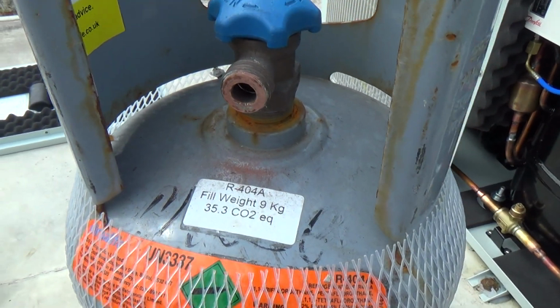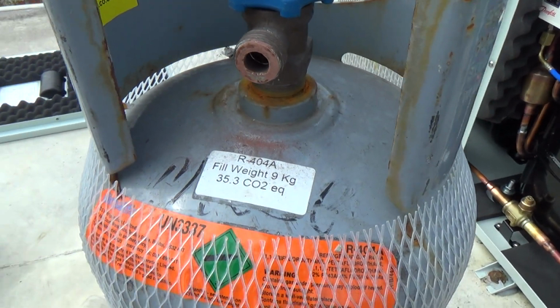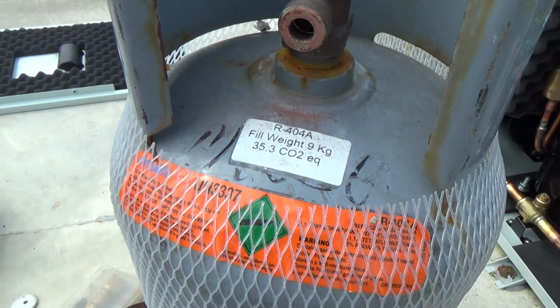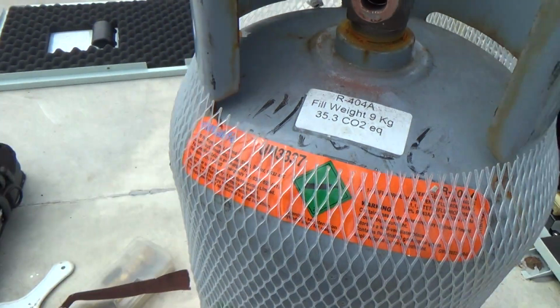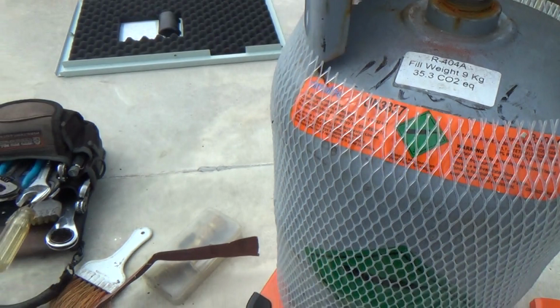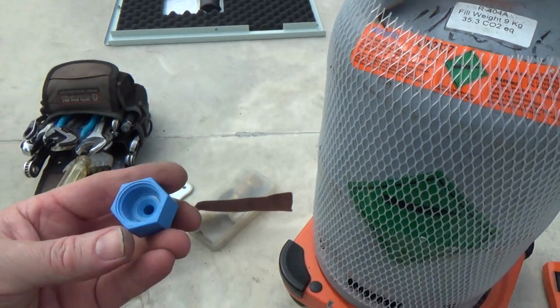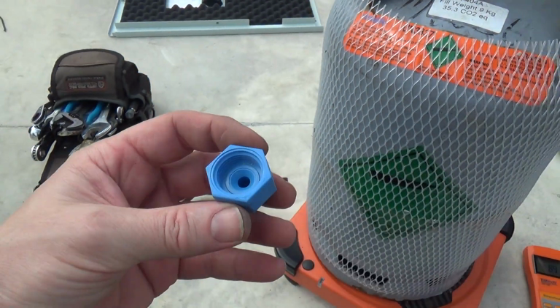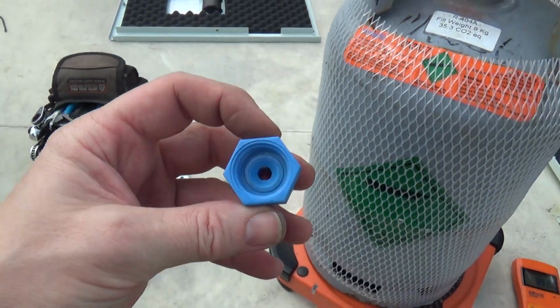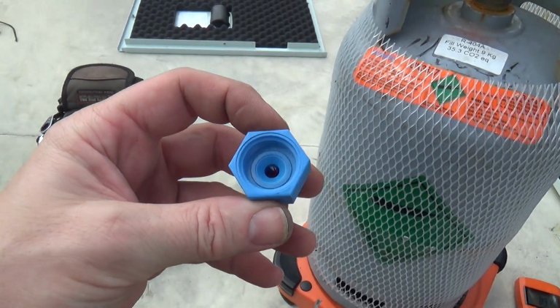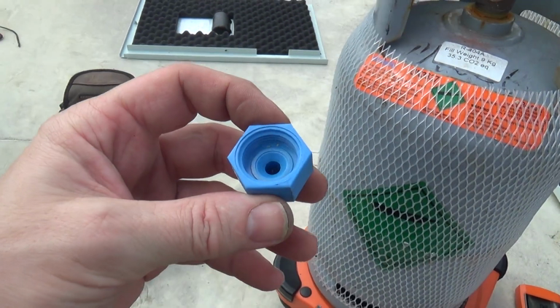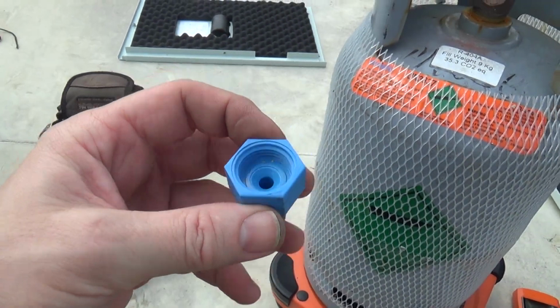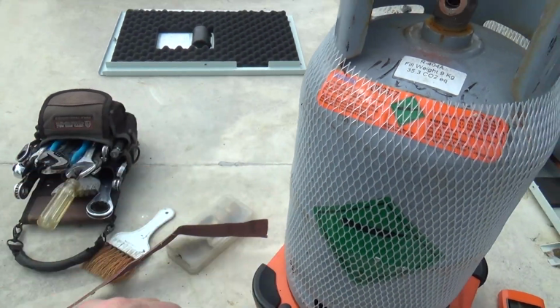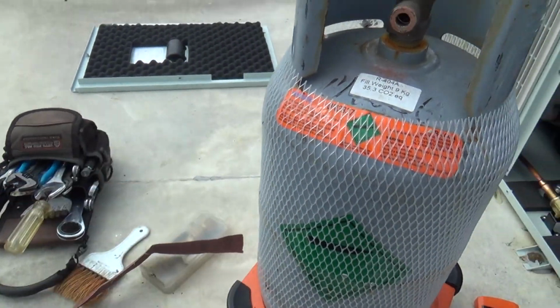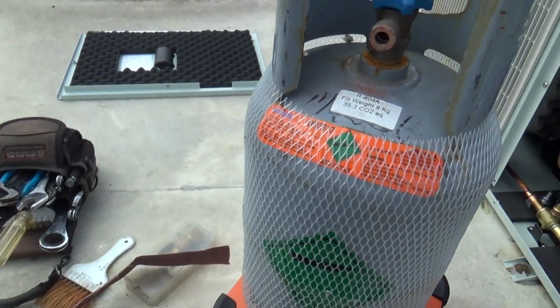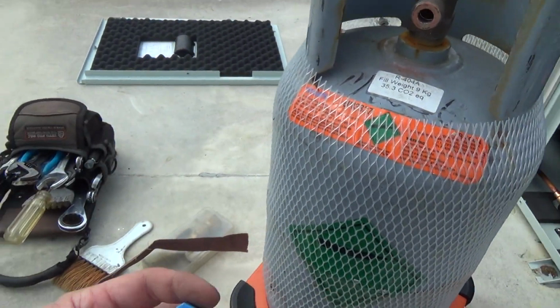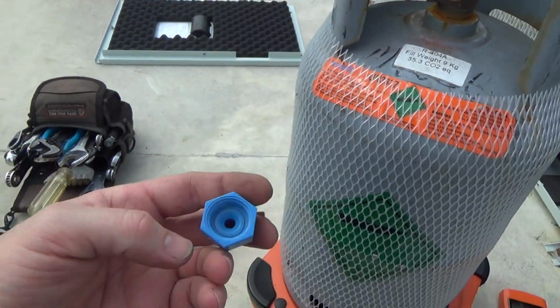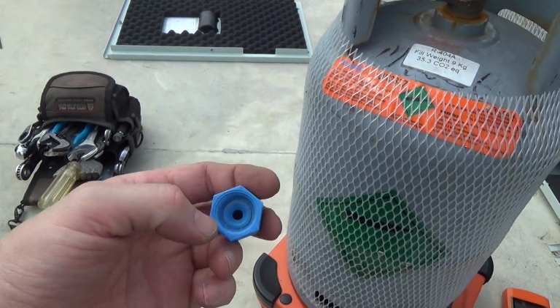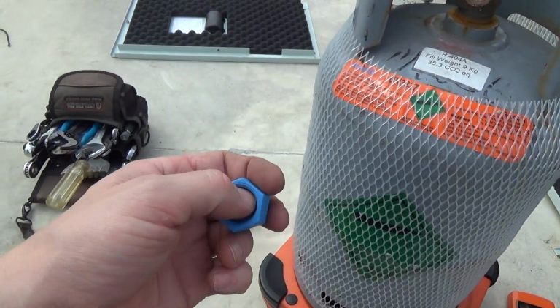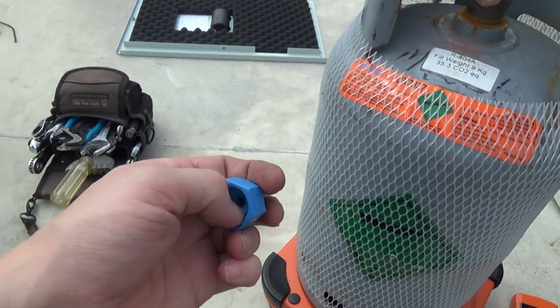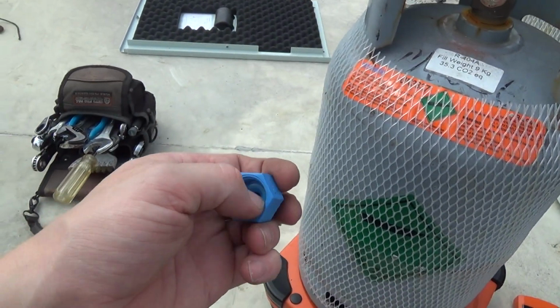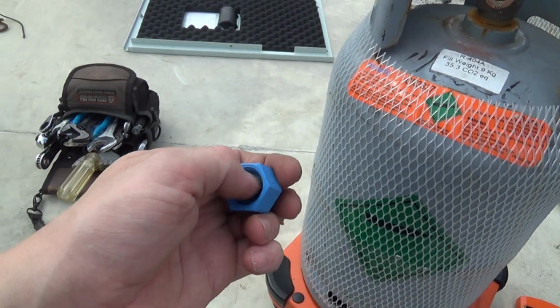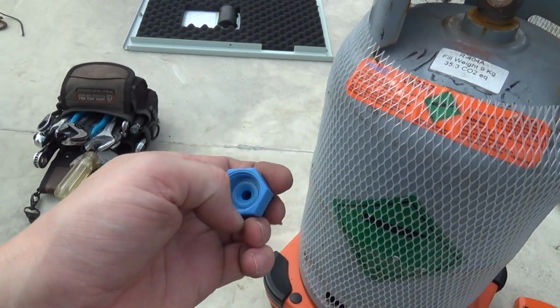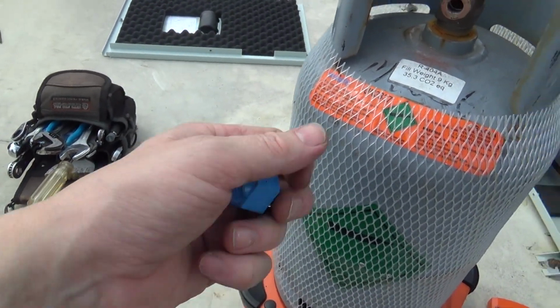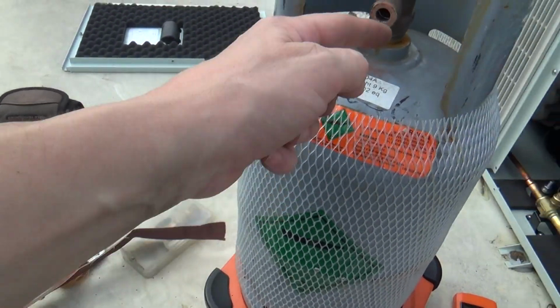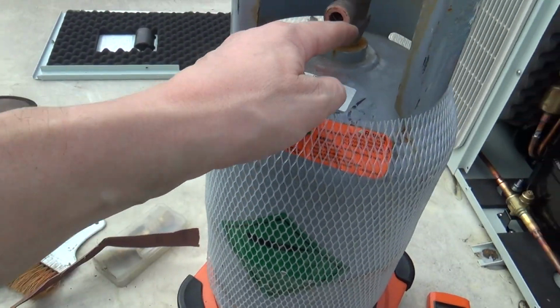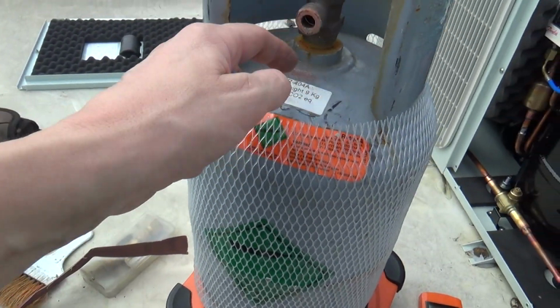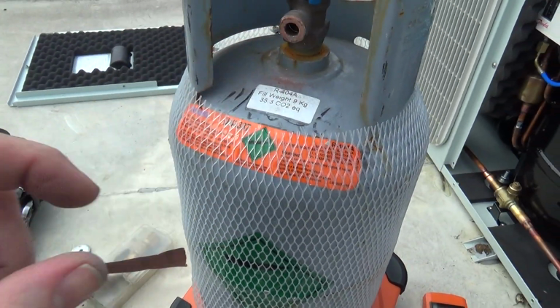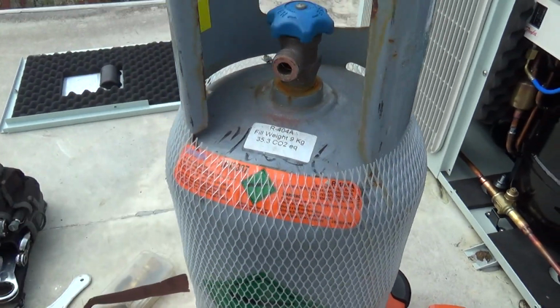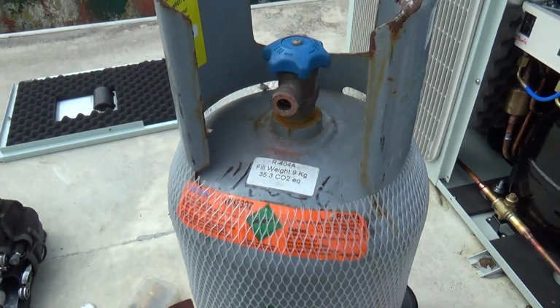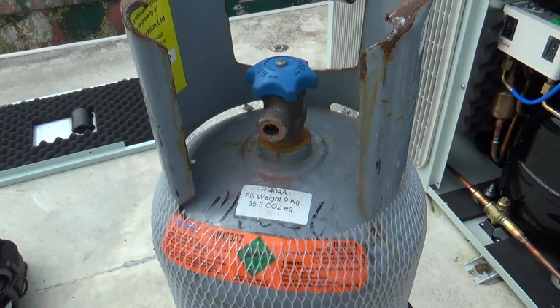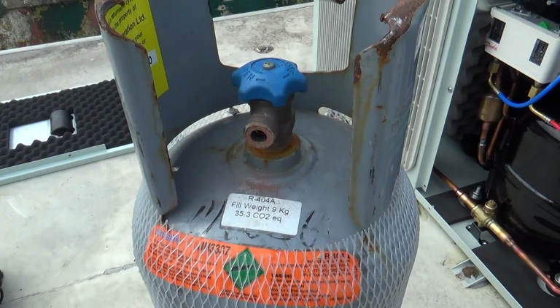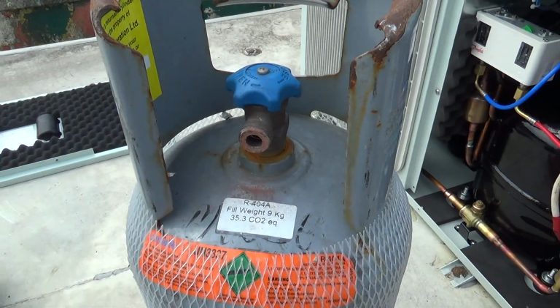So that's why these rubbishy little things aren't going to seal. I'll see if I've got an o-ring that'll fit in there — we might be able to get a seal on there.